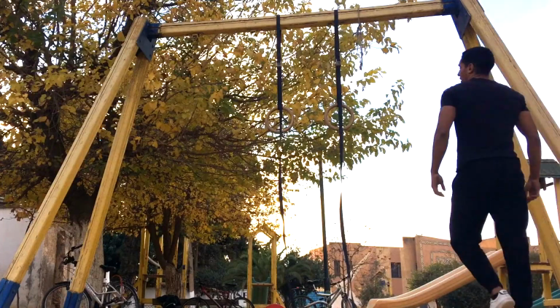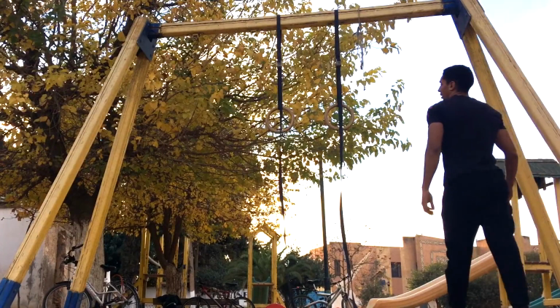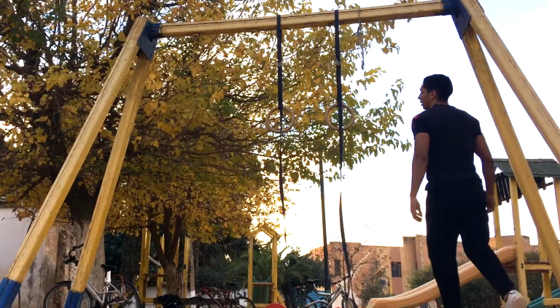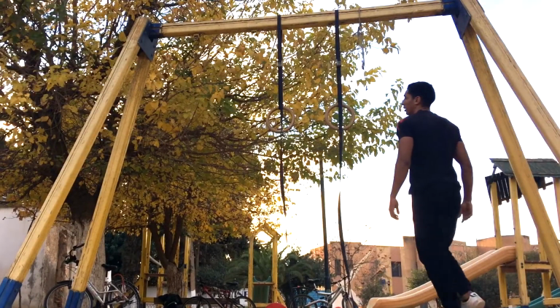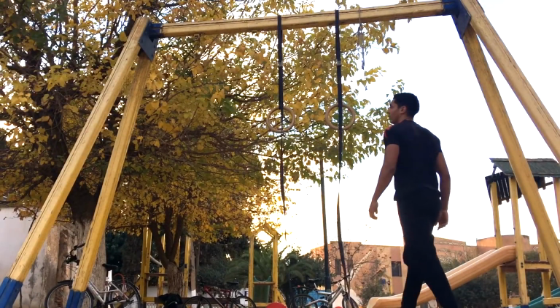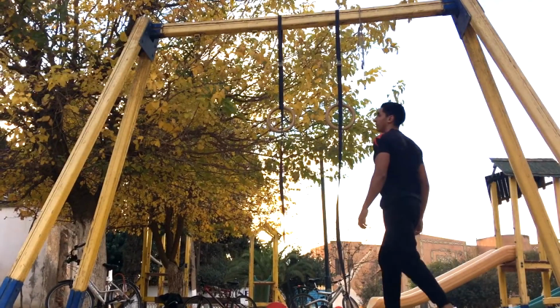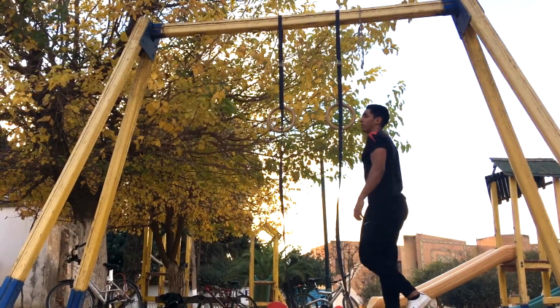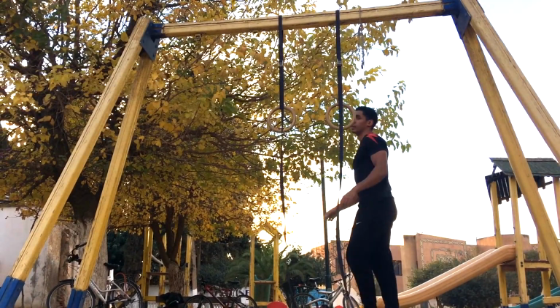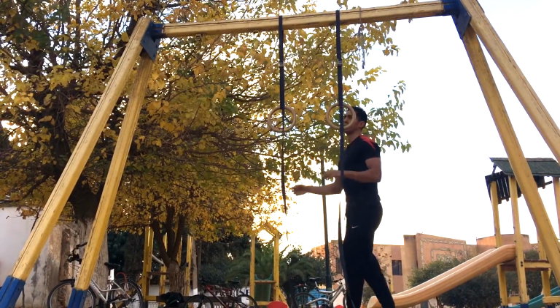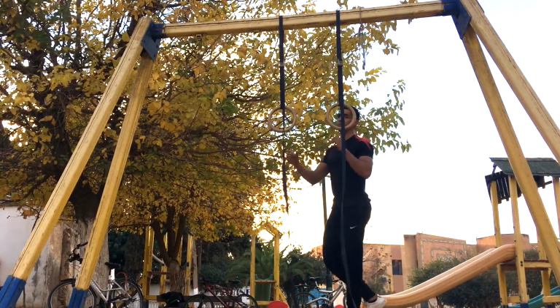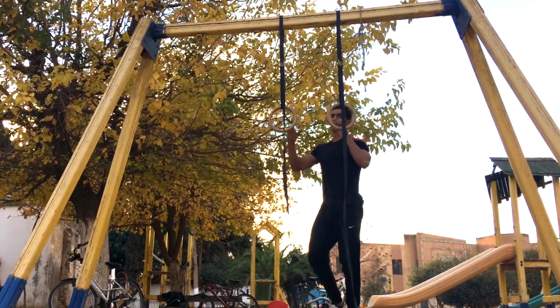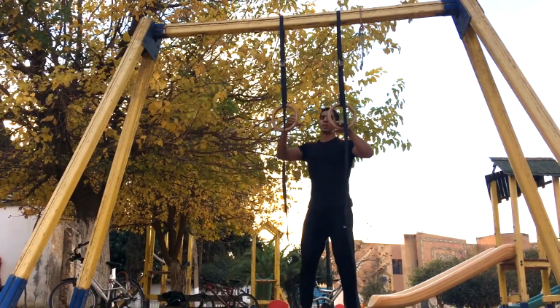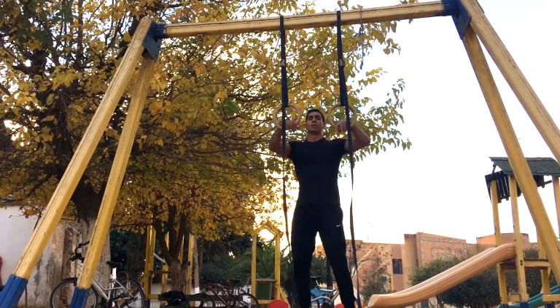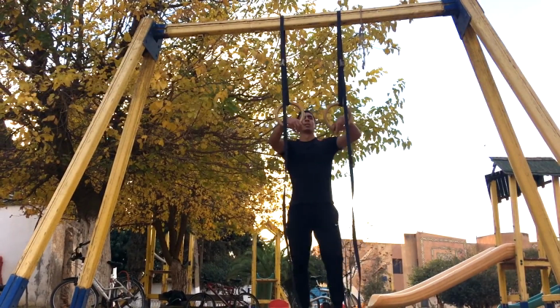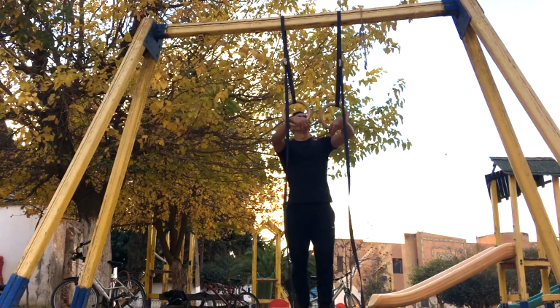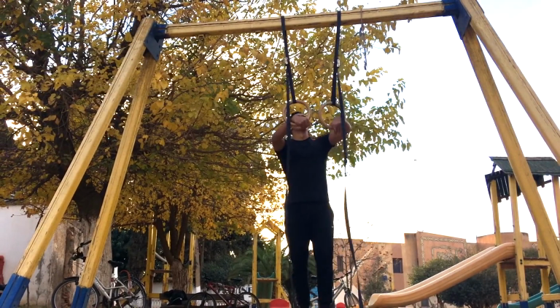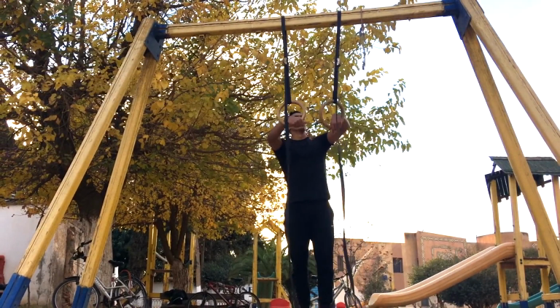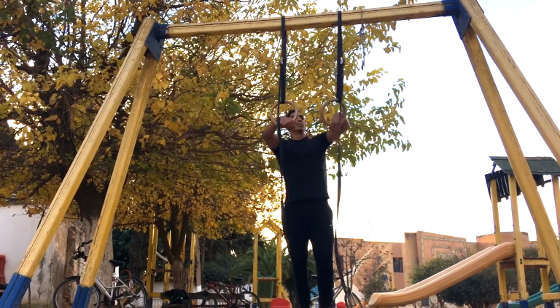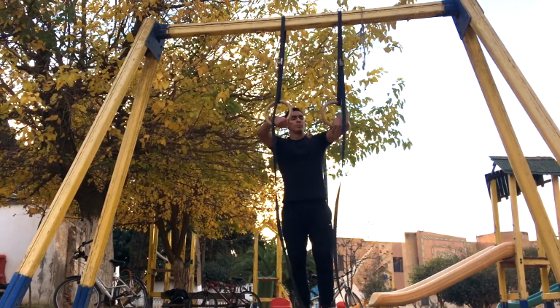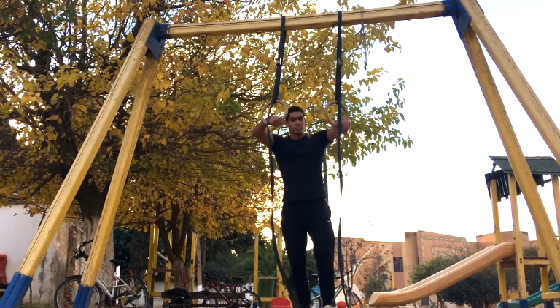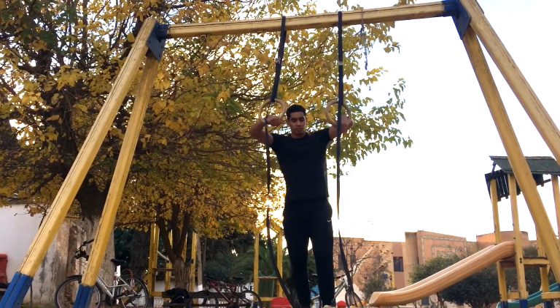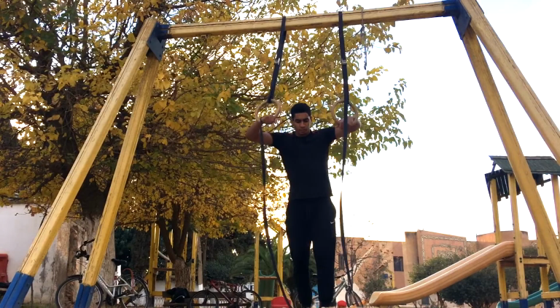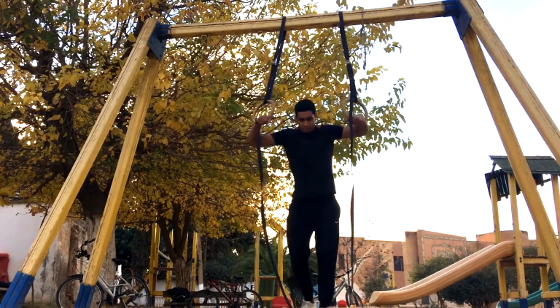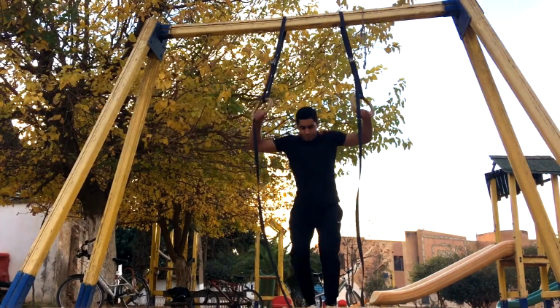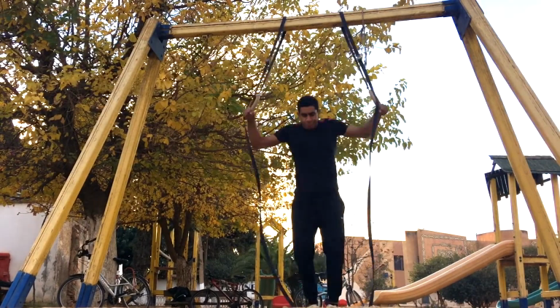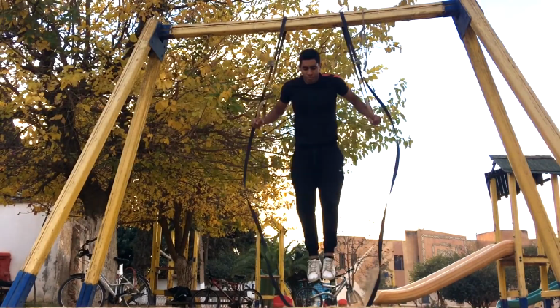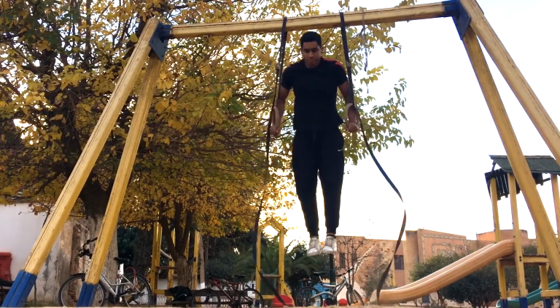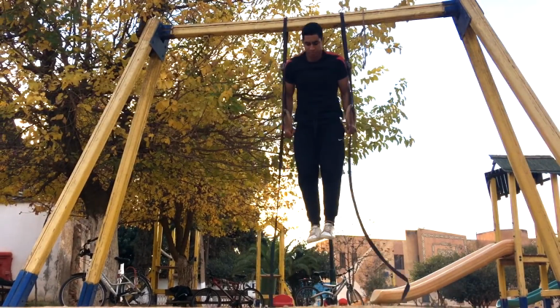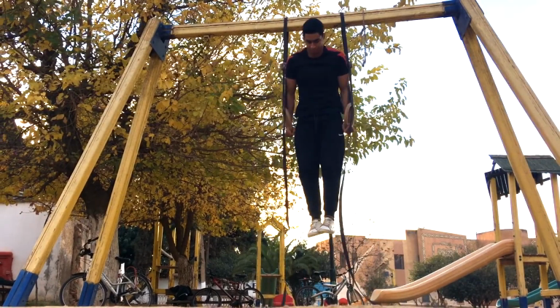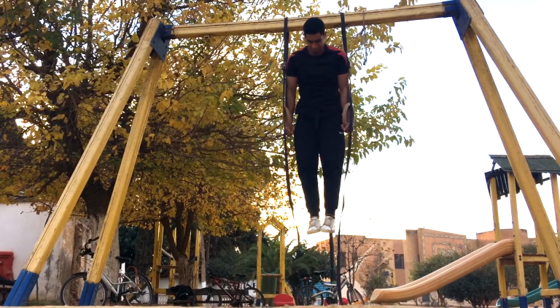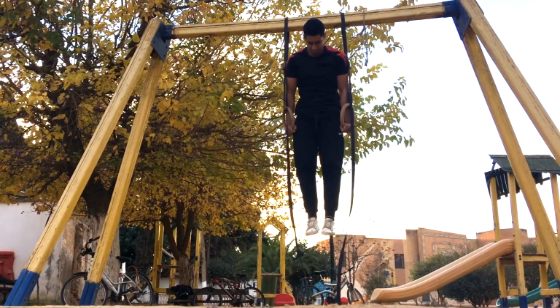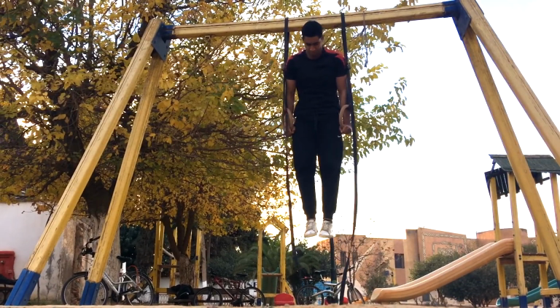After four sets of tuck planche push-ups I decided to do four sets of archer ring dips for that next level chest activation.